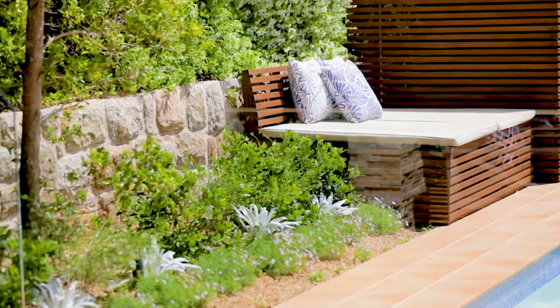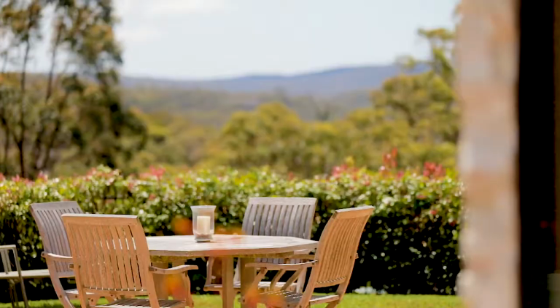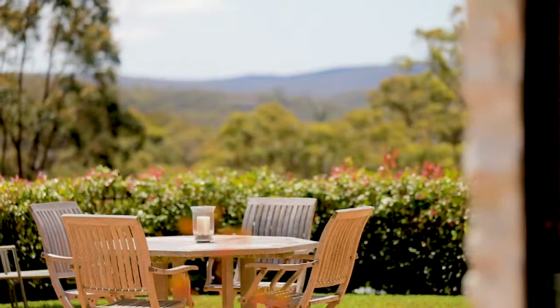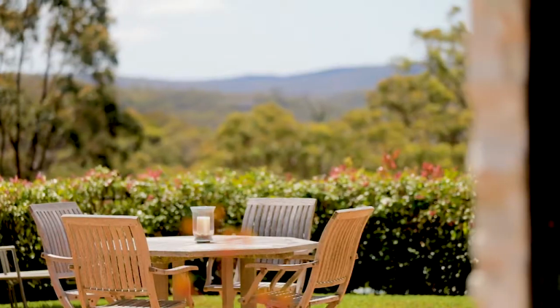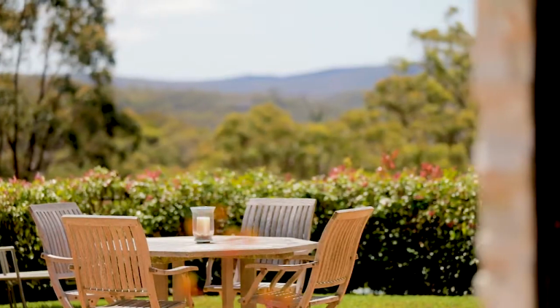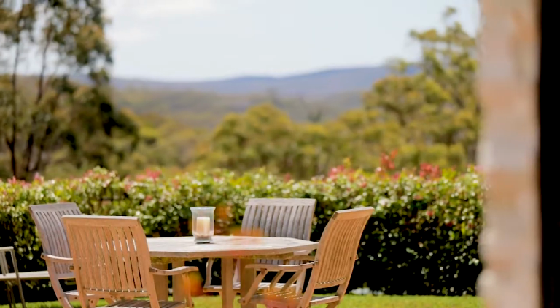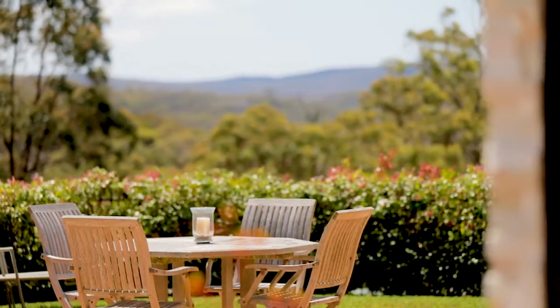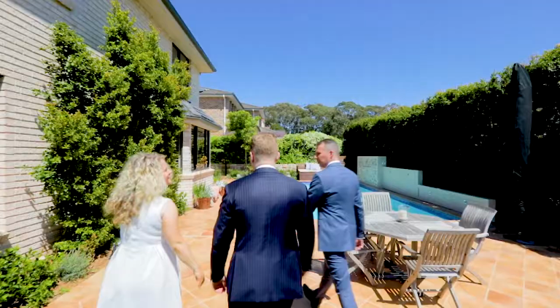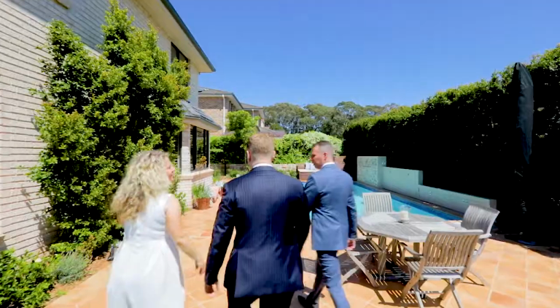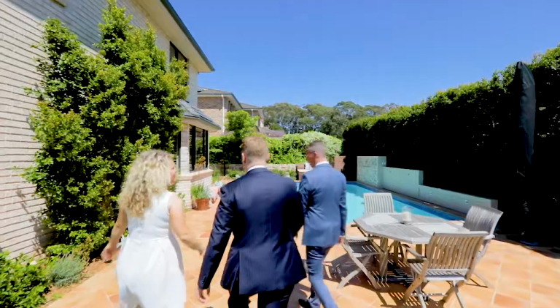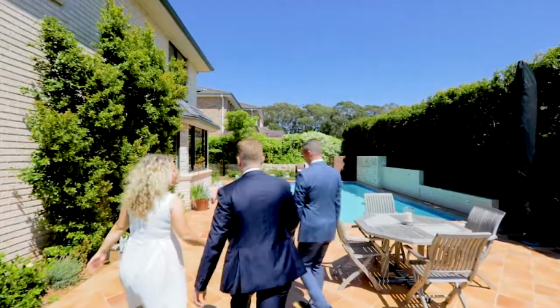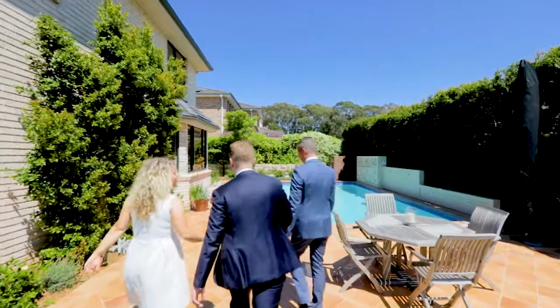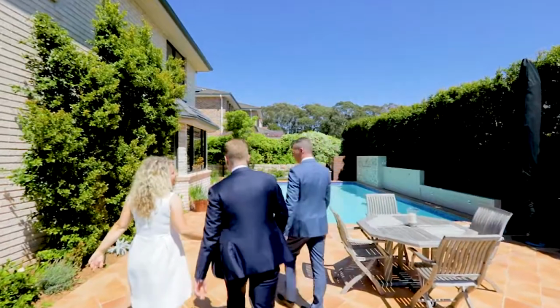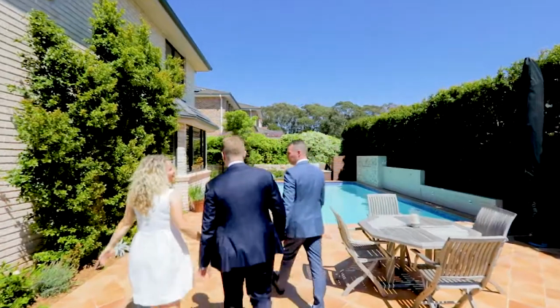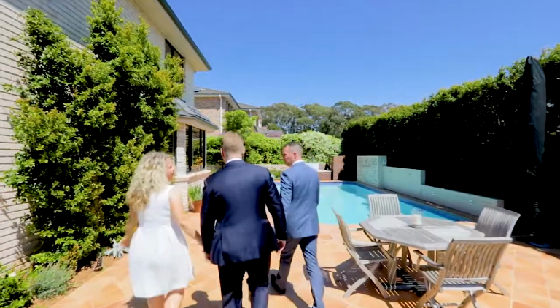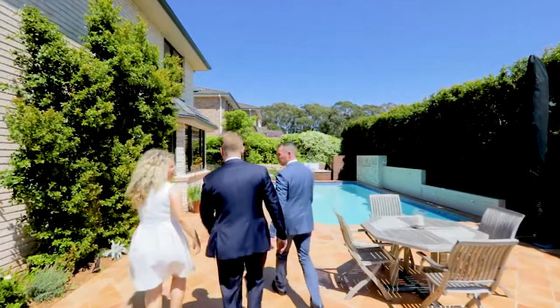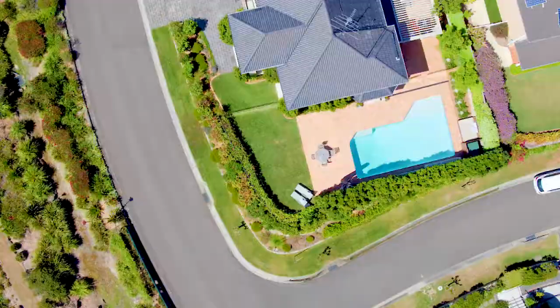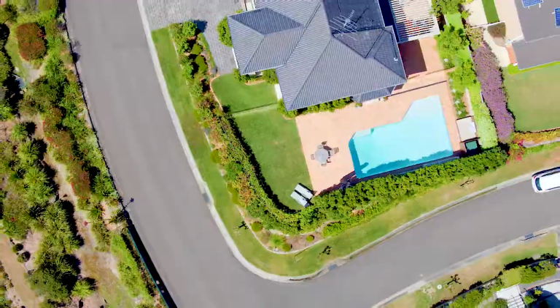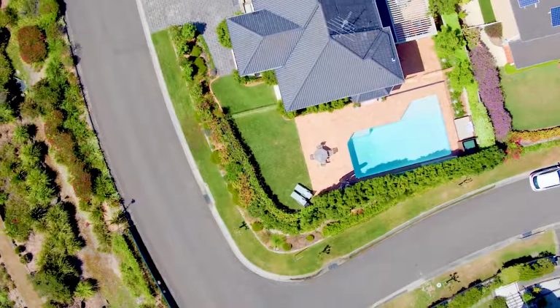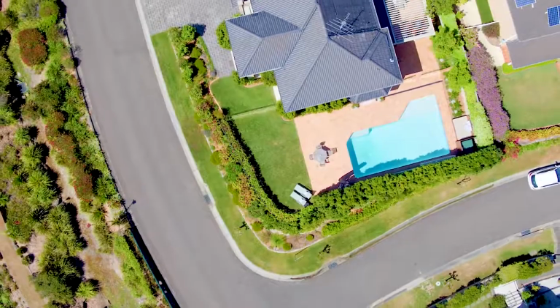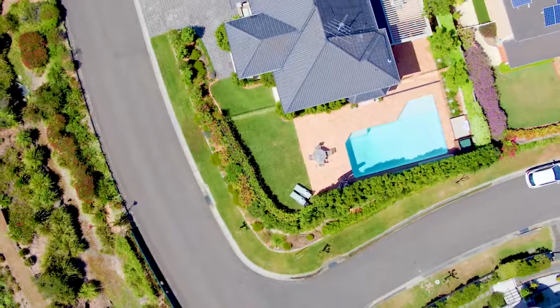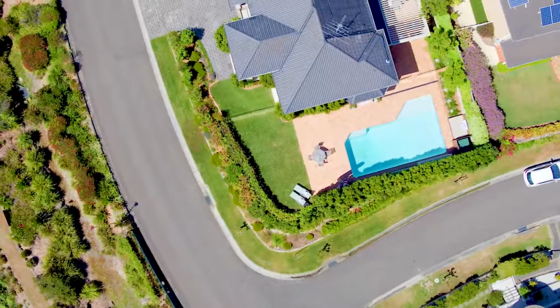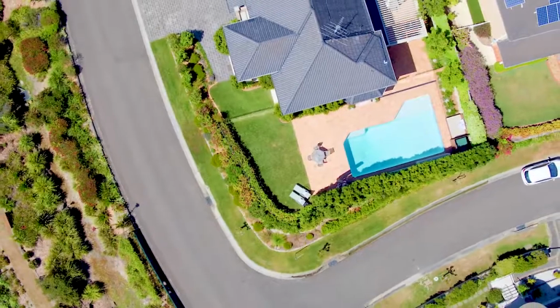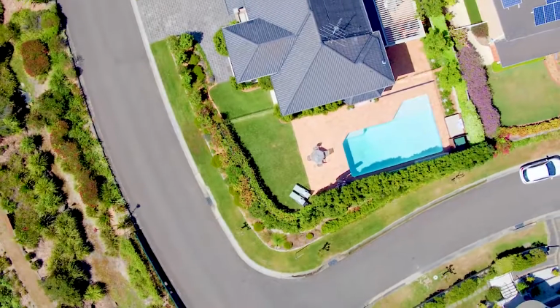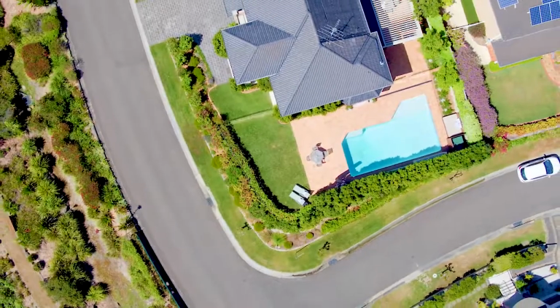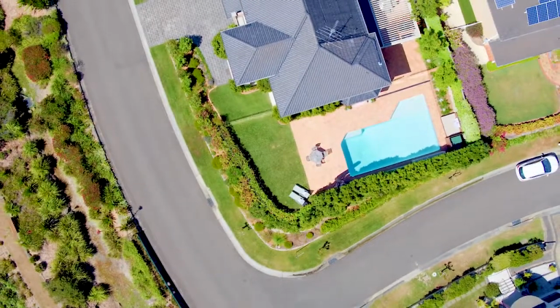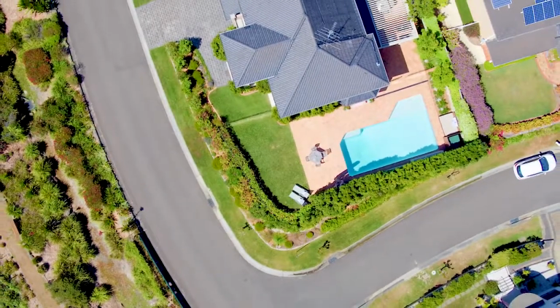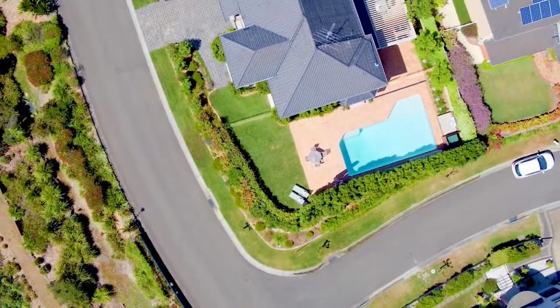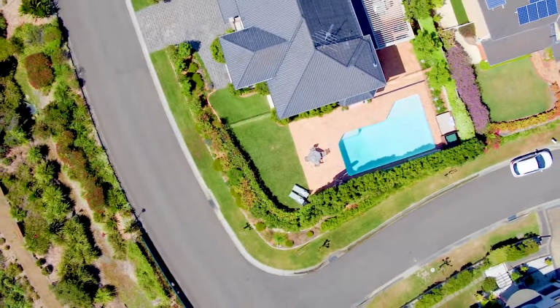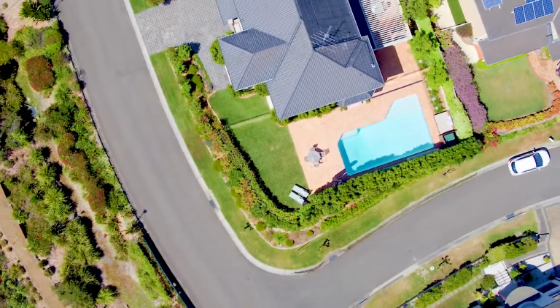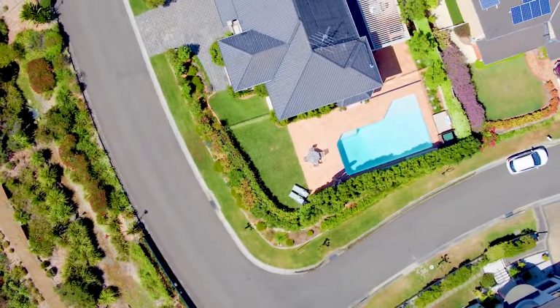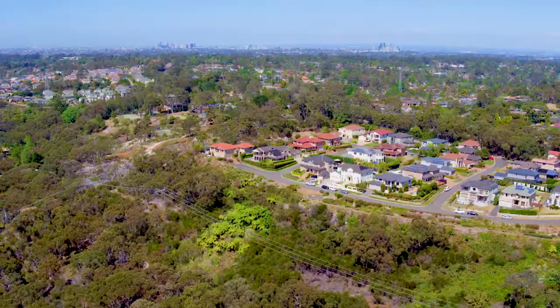This home is the ultimate family package and one not to be missed. We look forward to seeing you in one of our open homes.